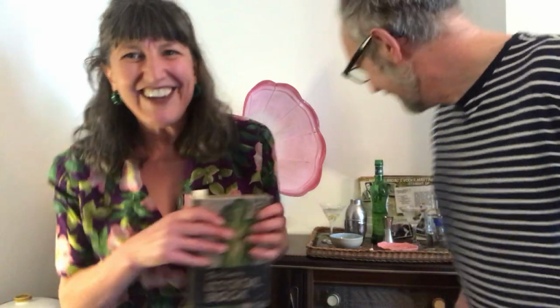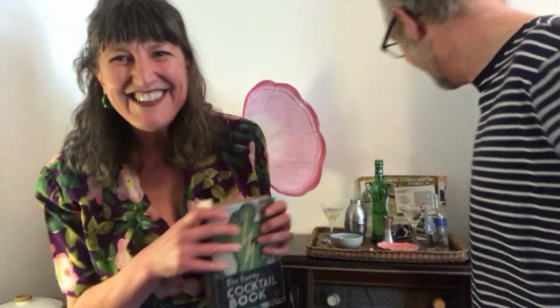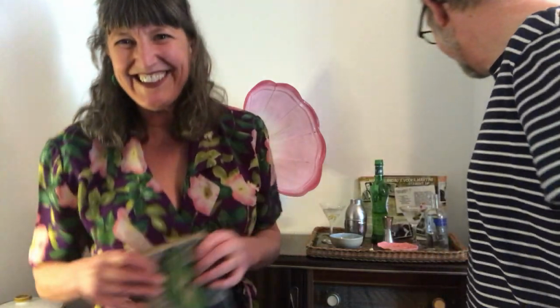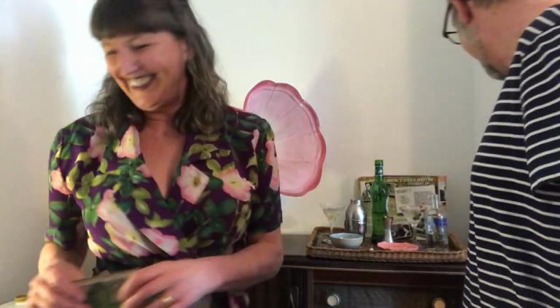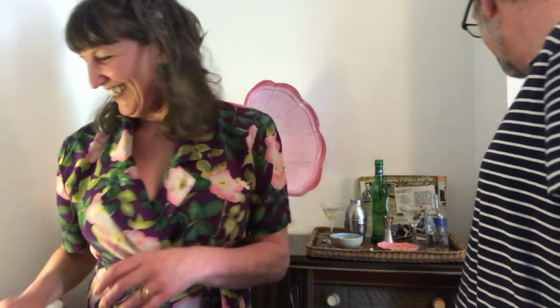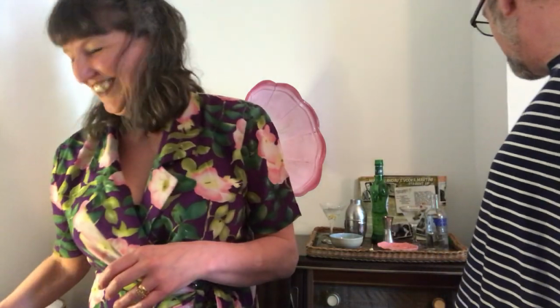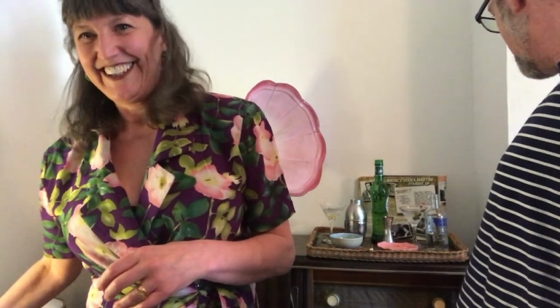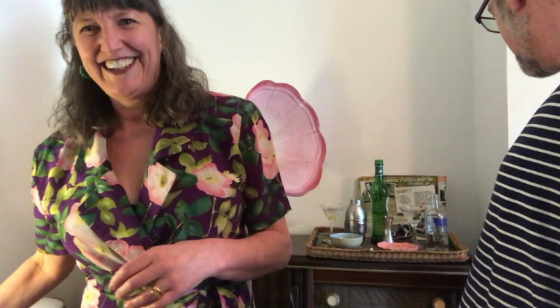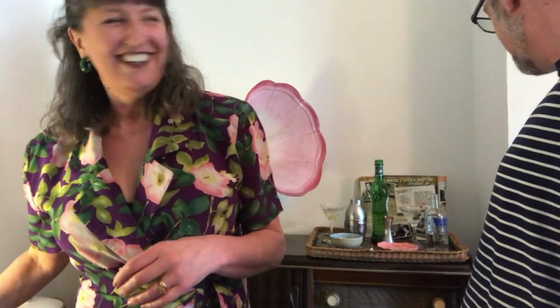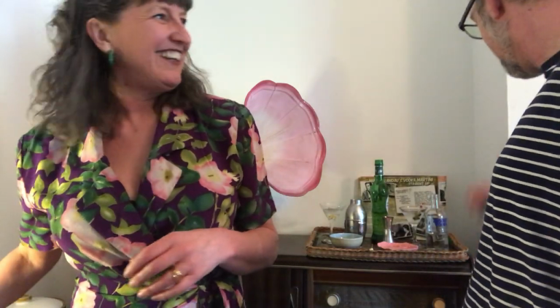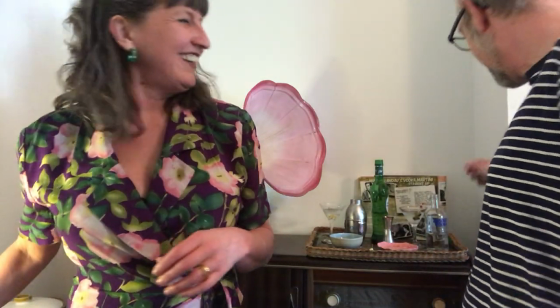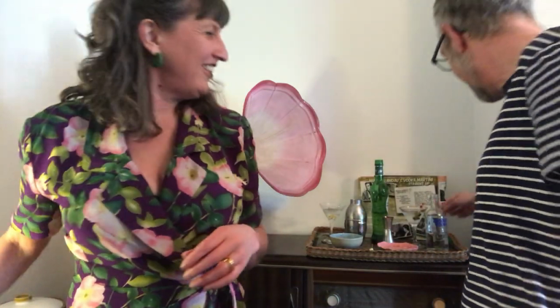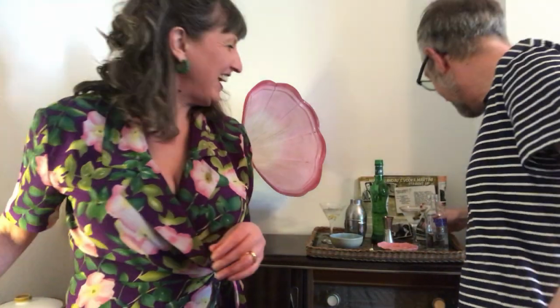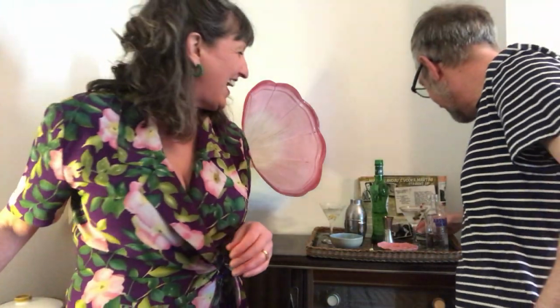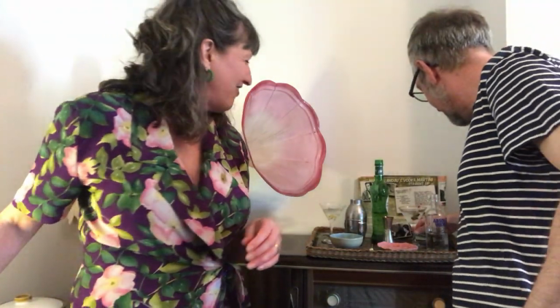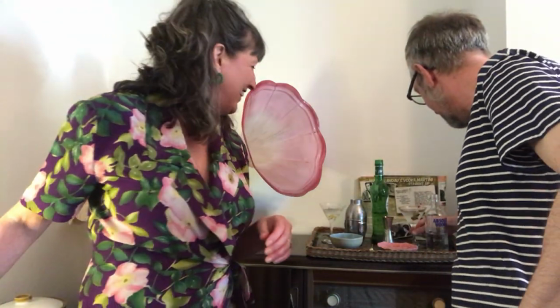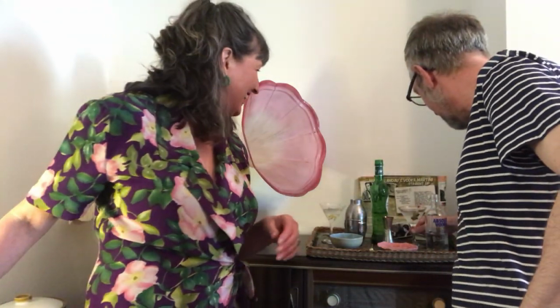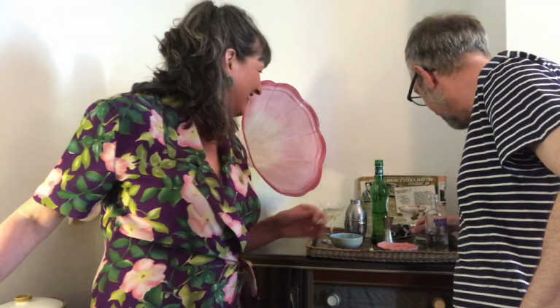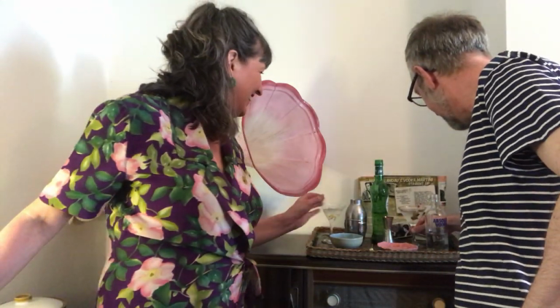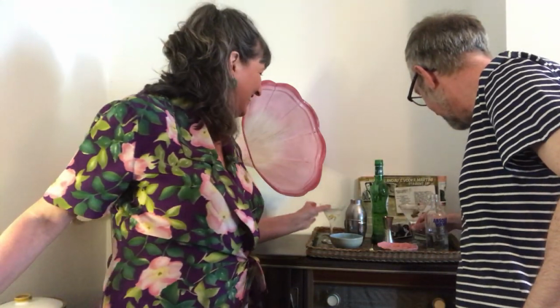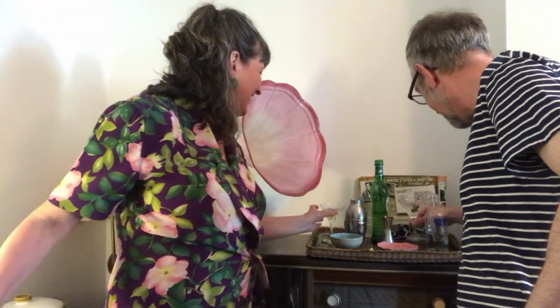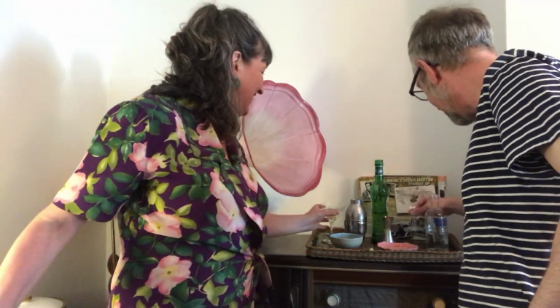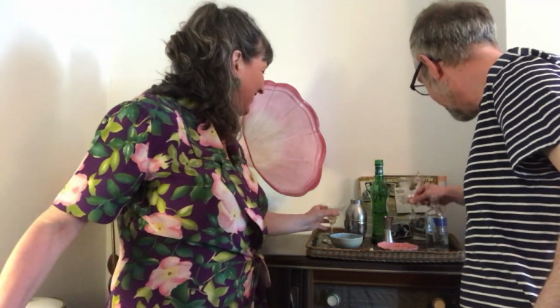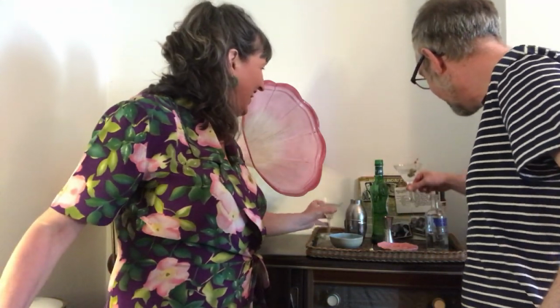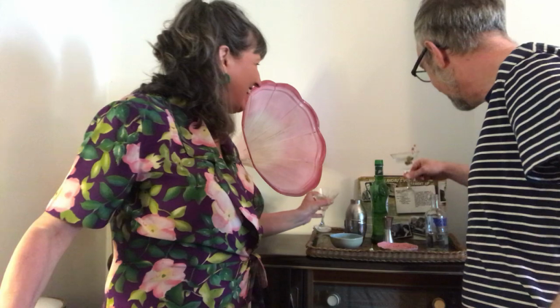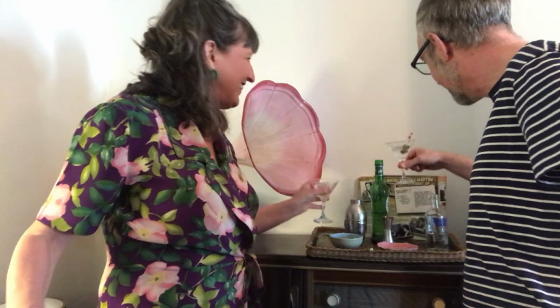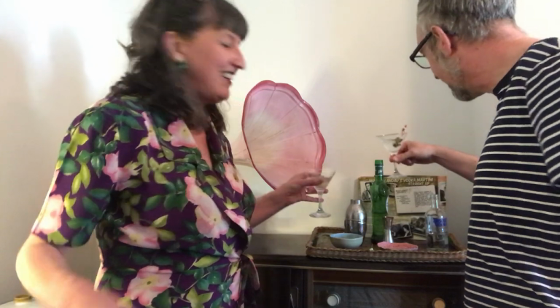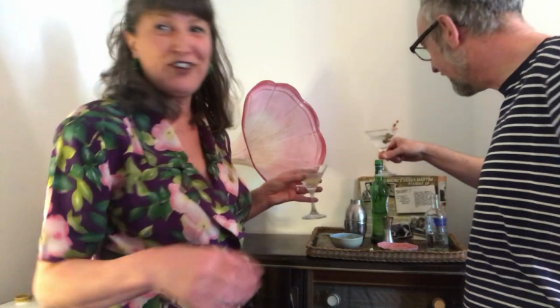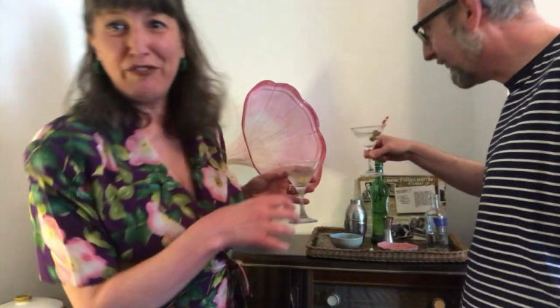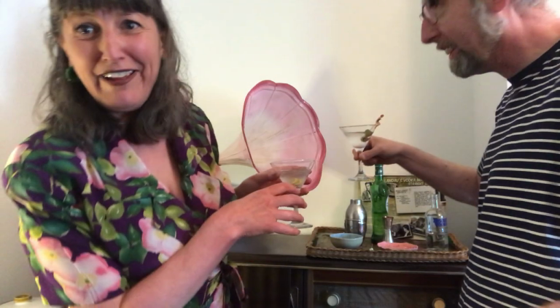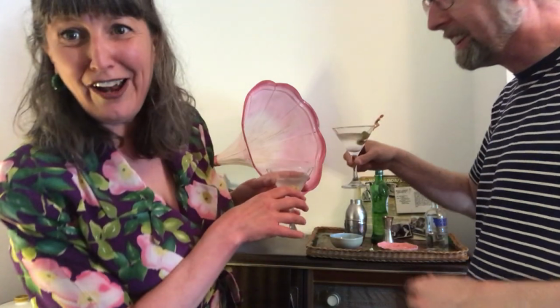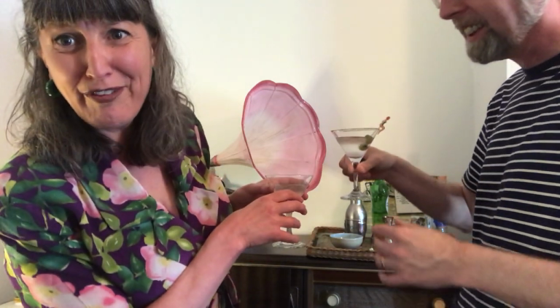Here he is! What are you going to have? He's gone for the olives.